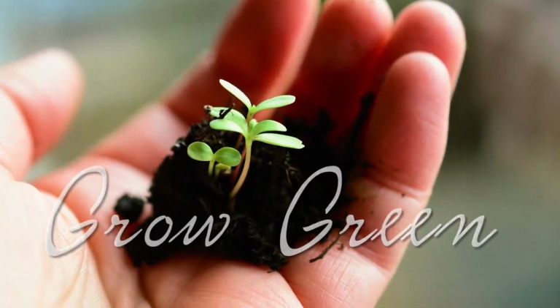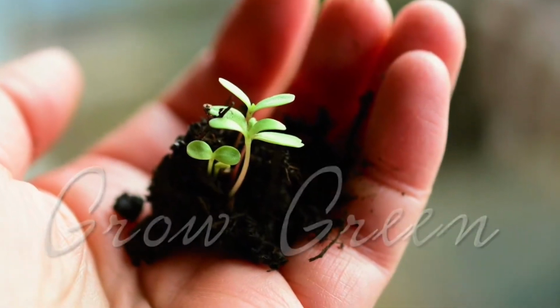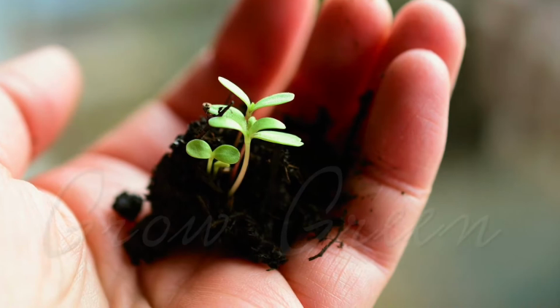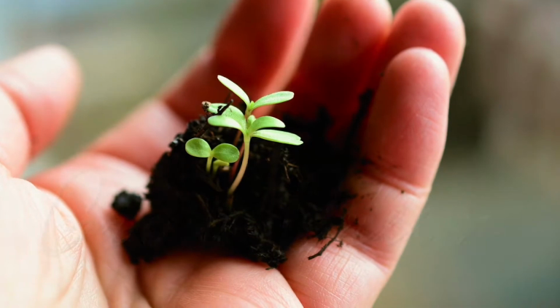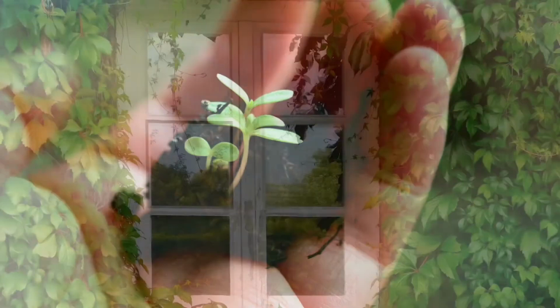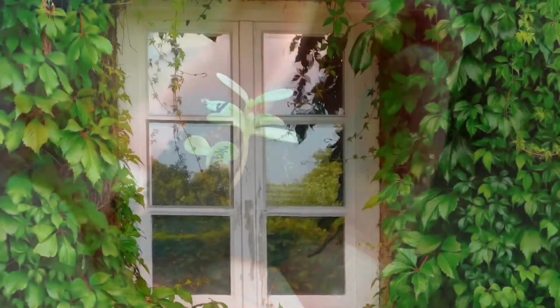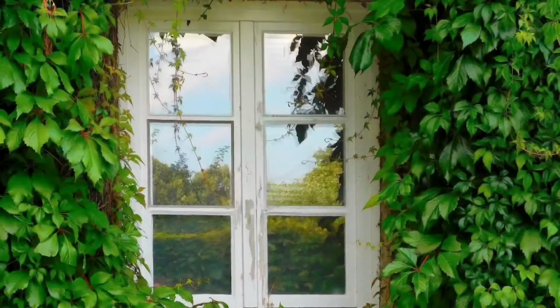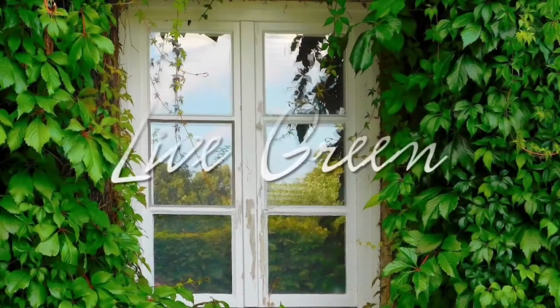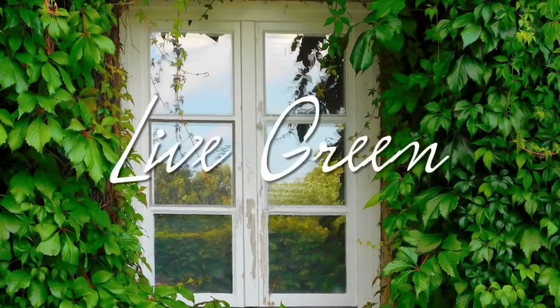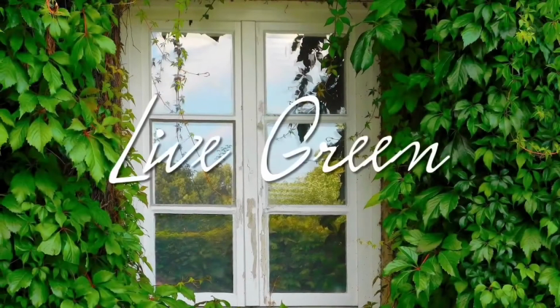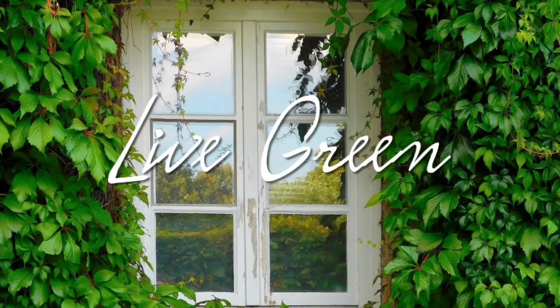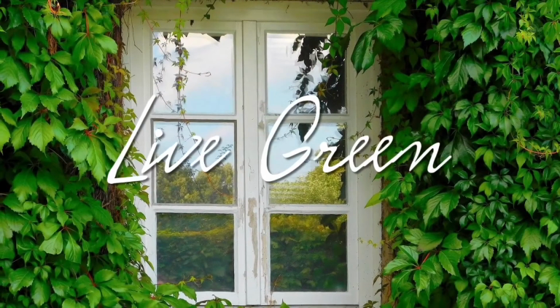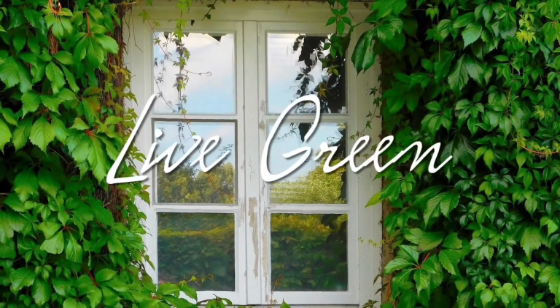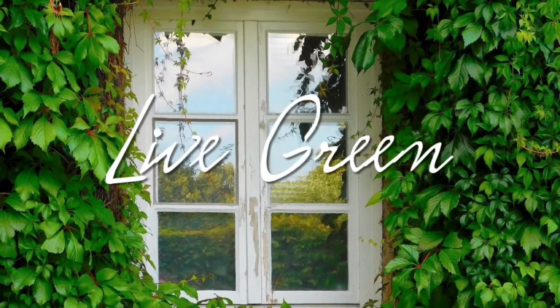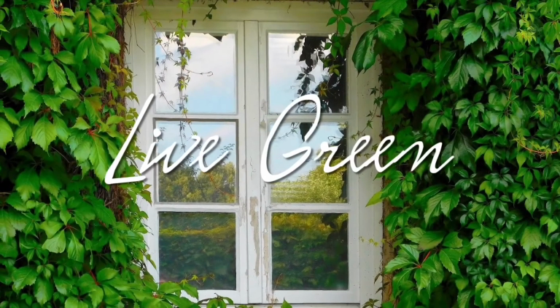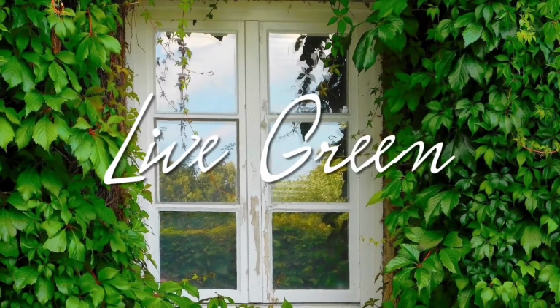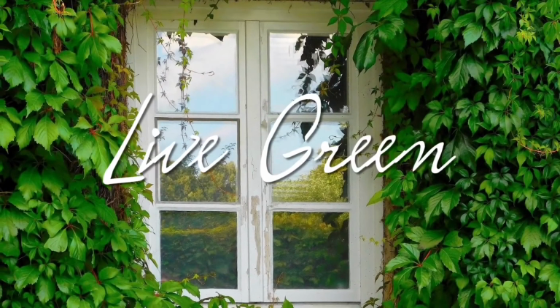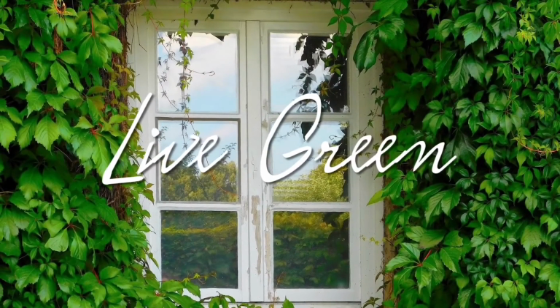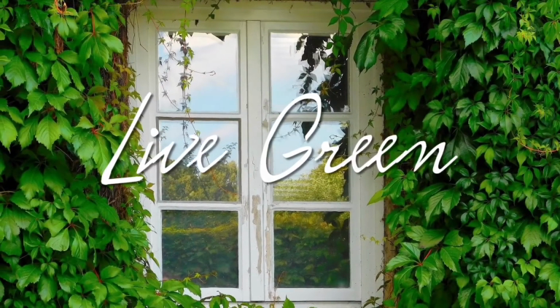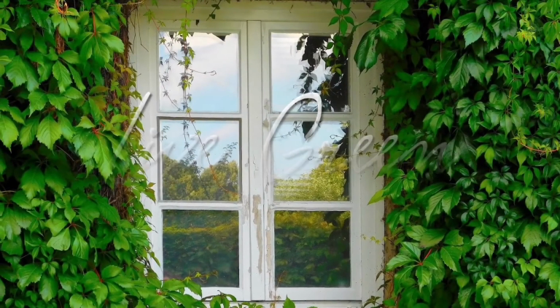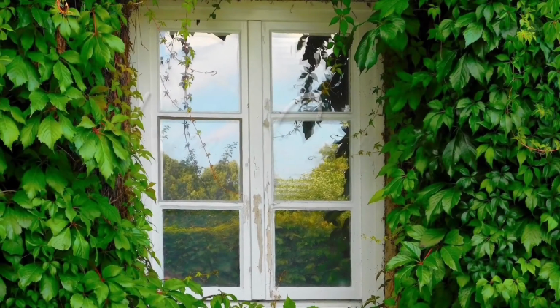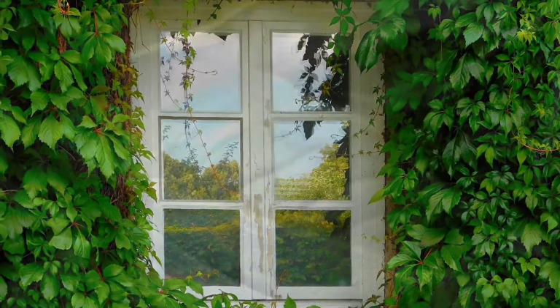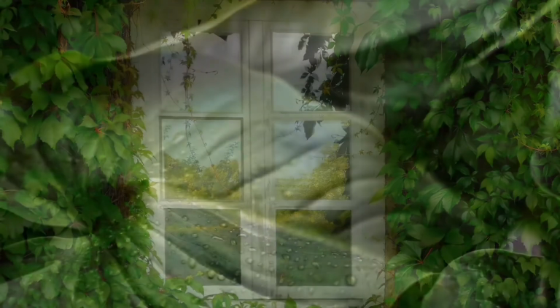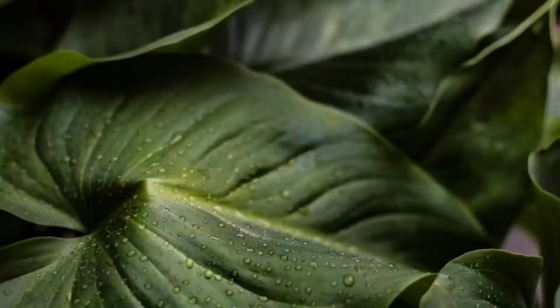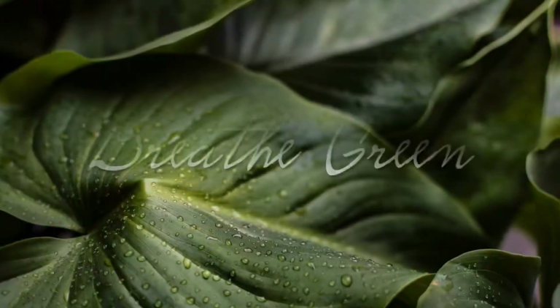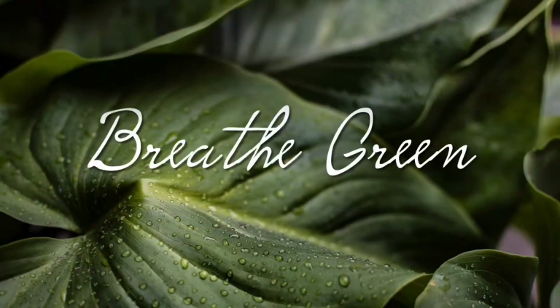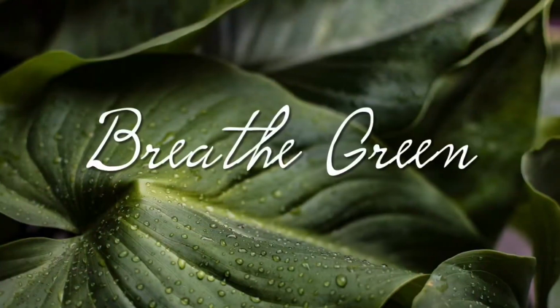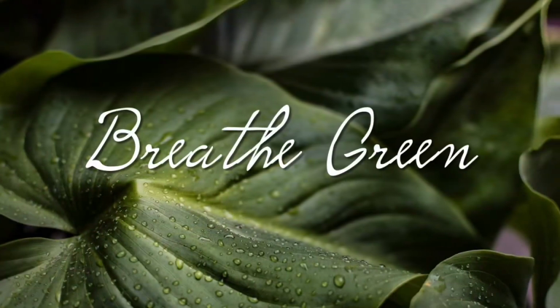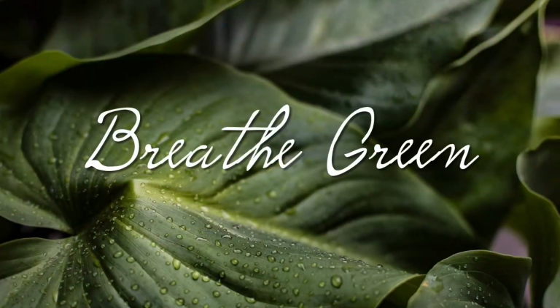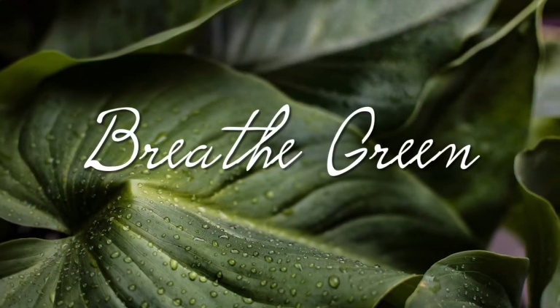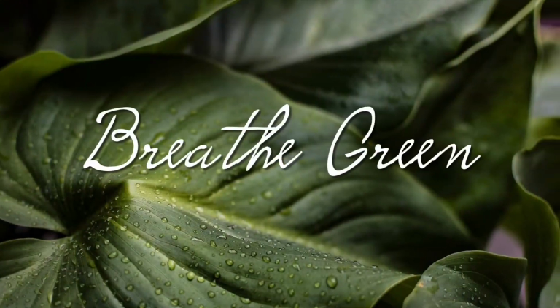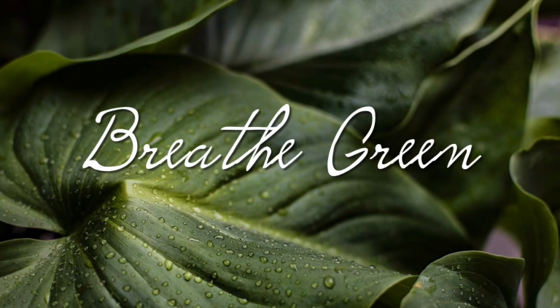How just nurturing these plants makes you so lively! Keep growing, keep planting!